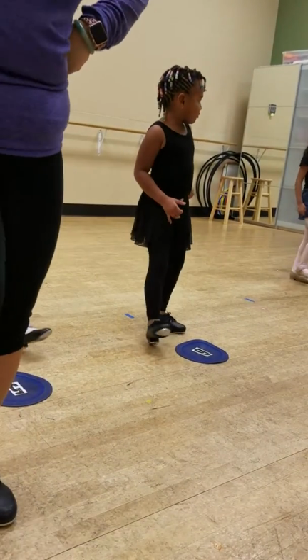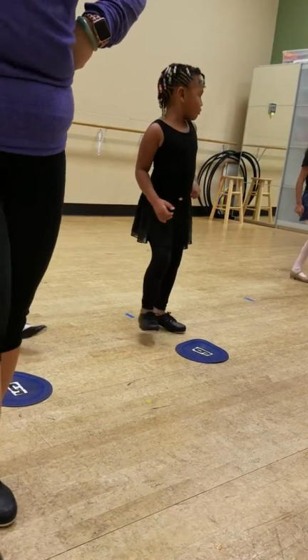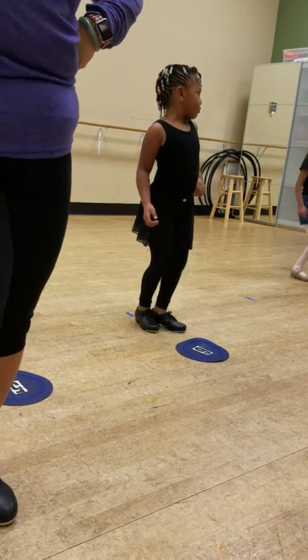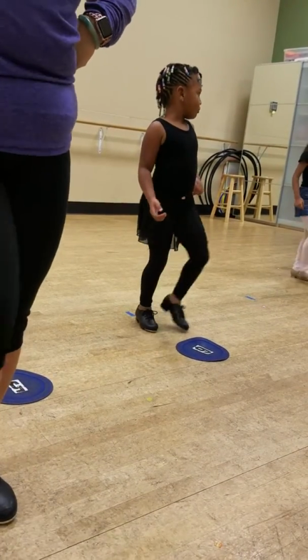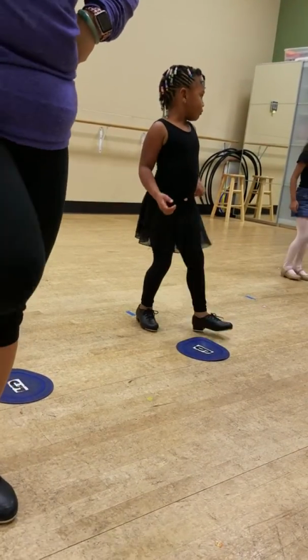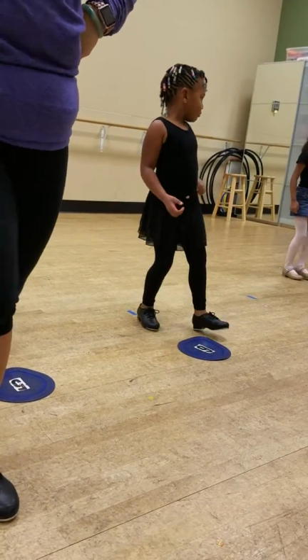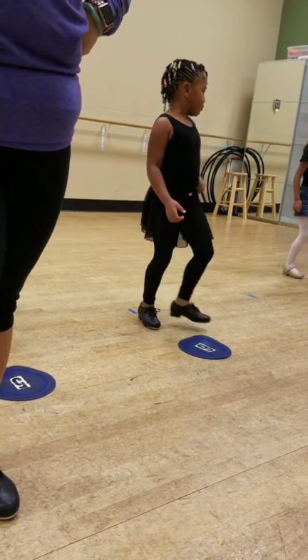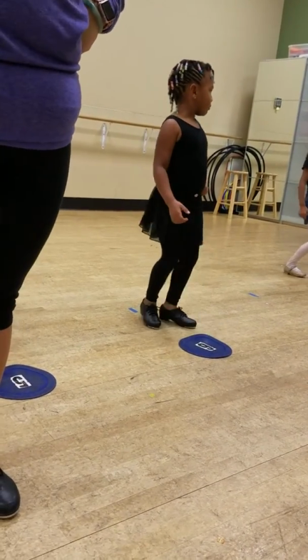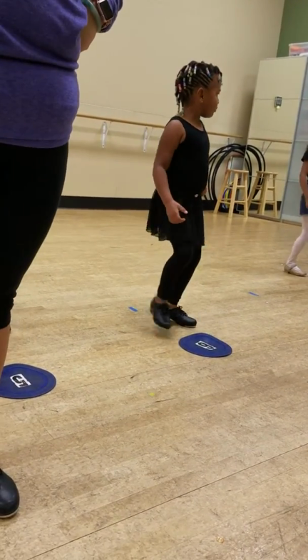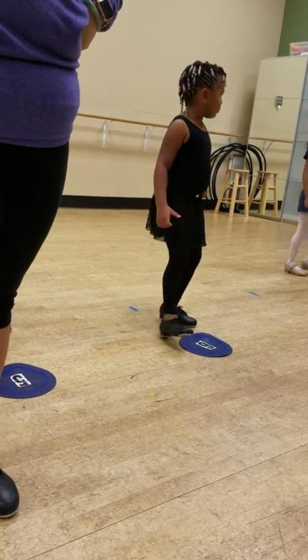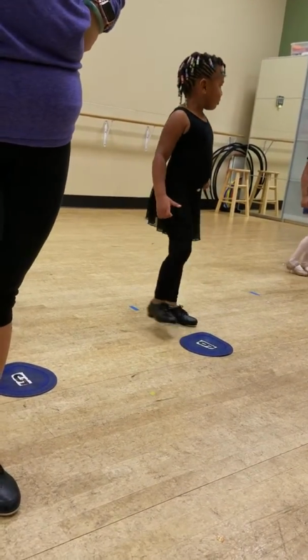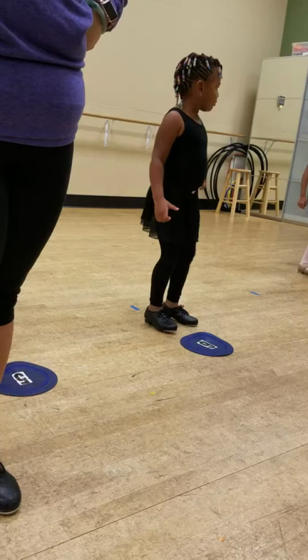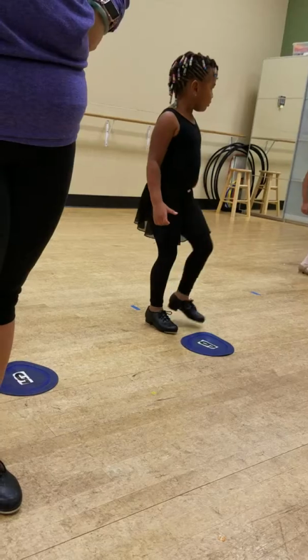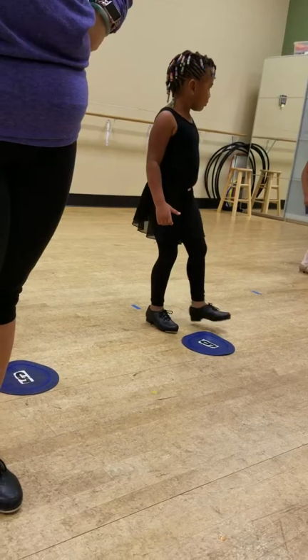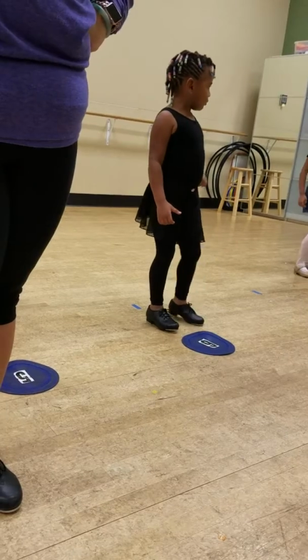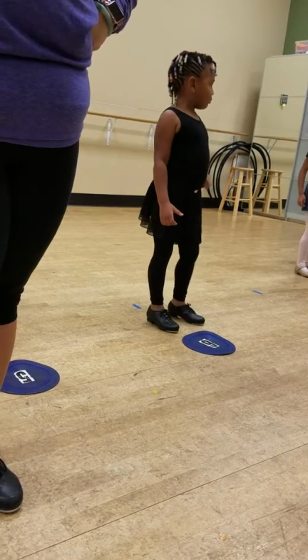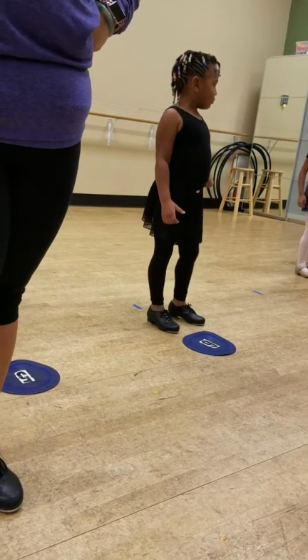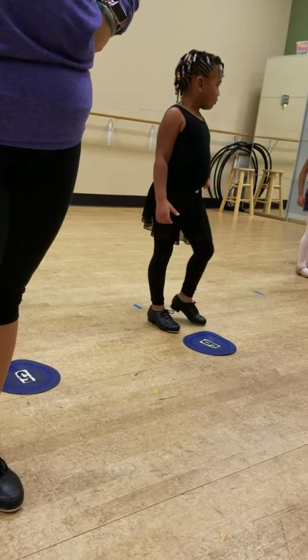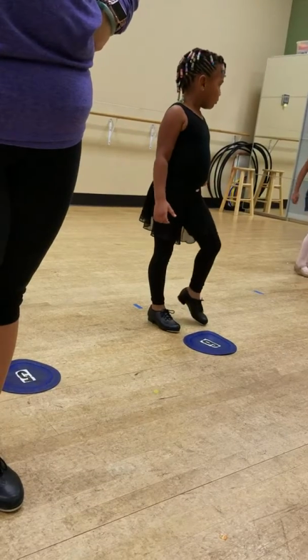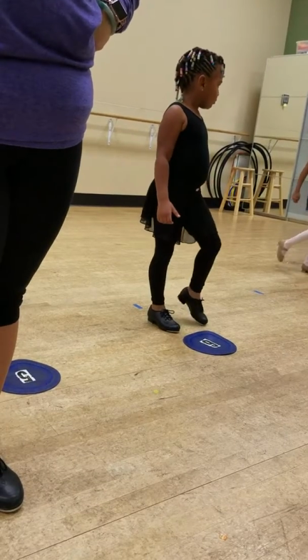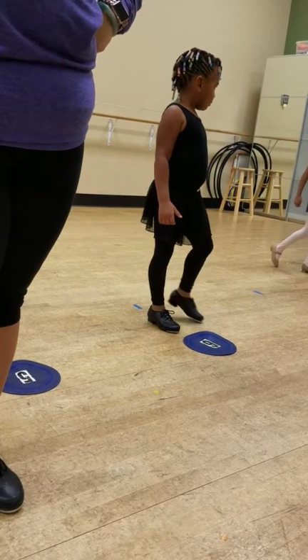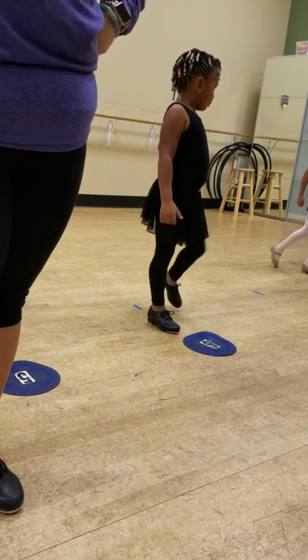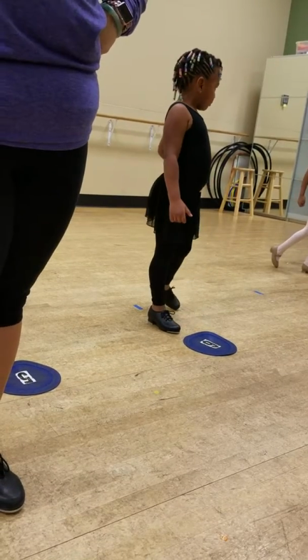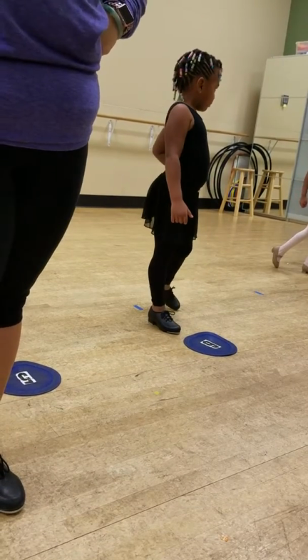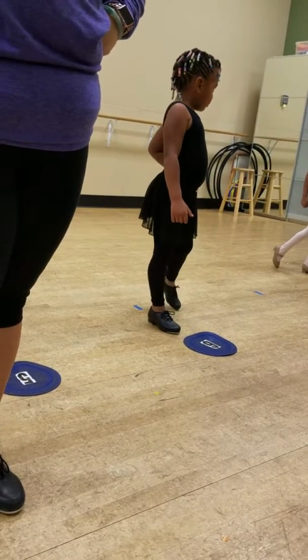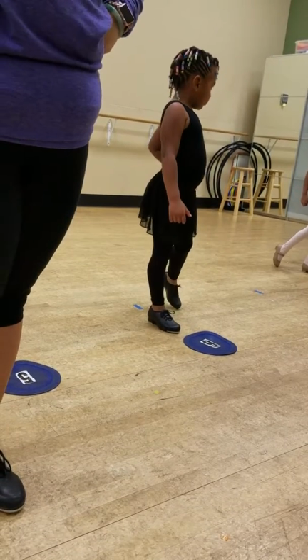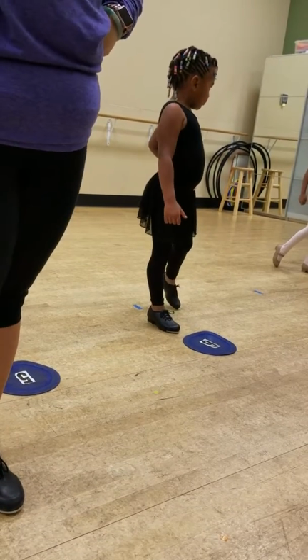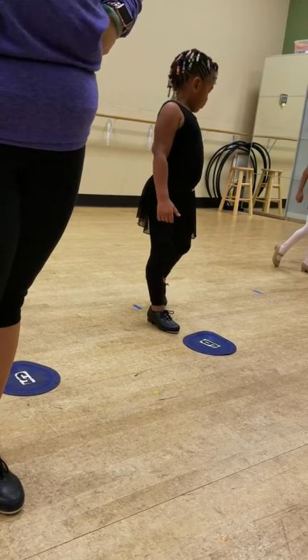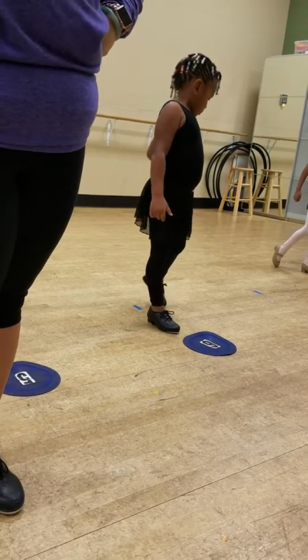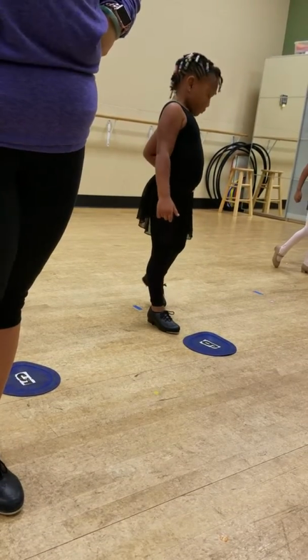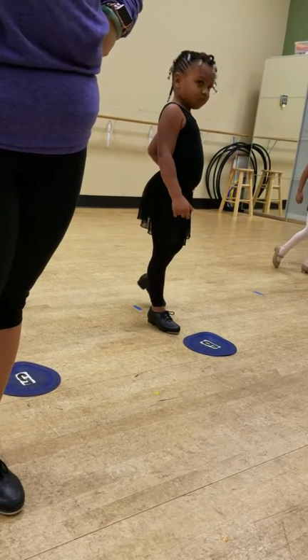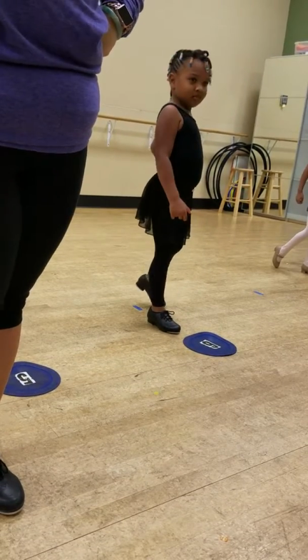Alright, right toe to the back. Right toe to the back. Jailah, right foot.